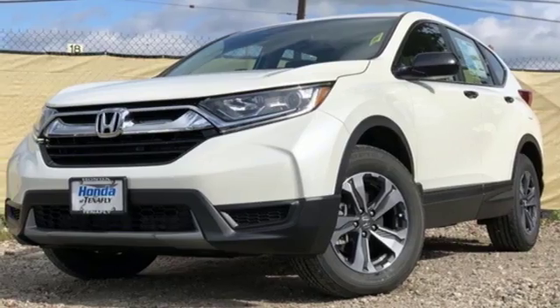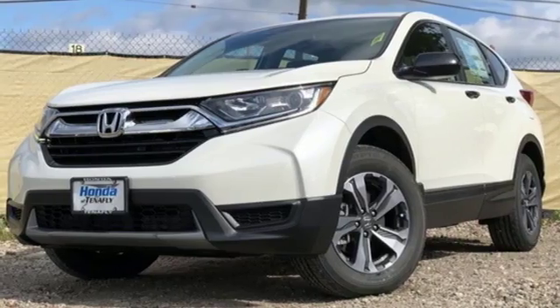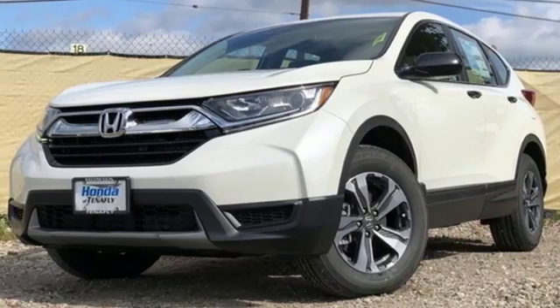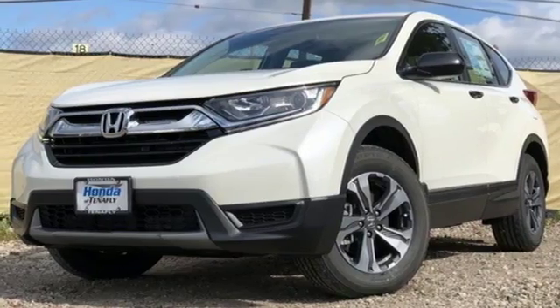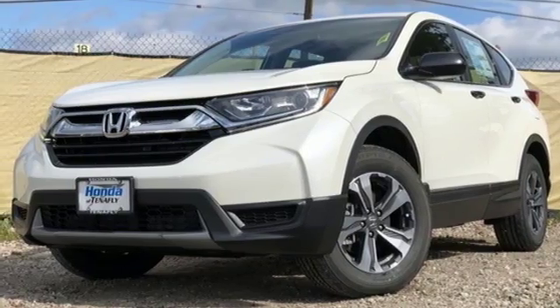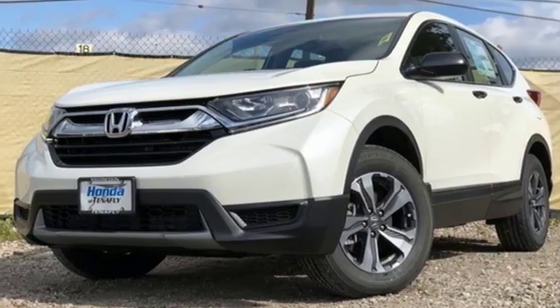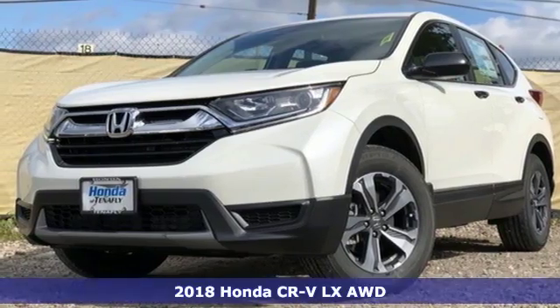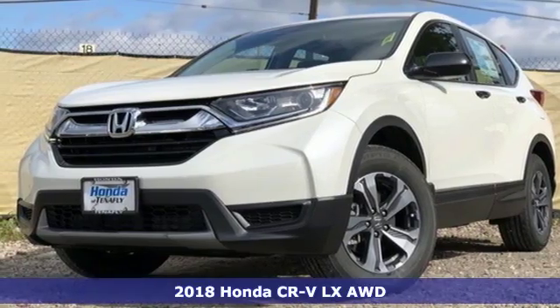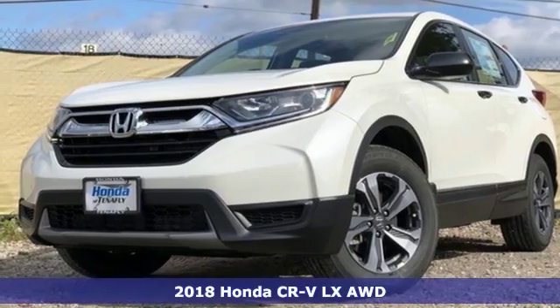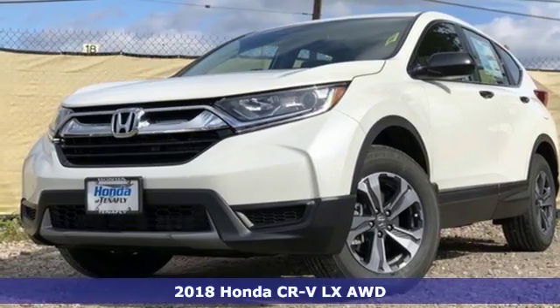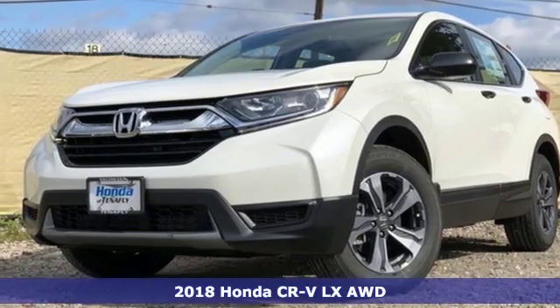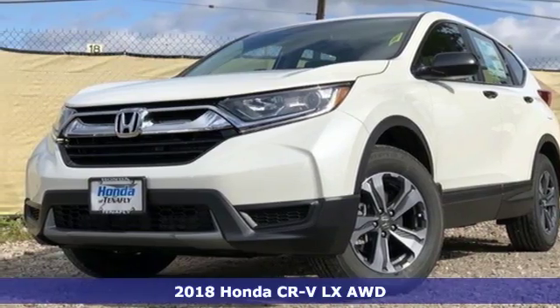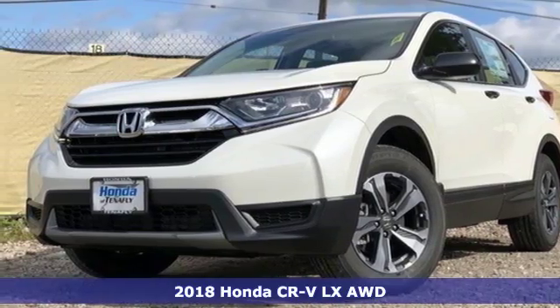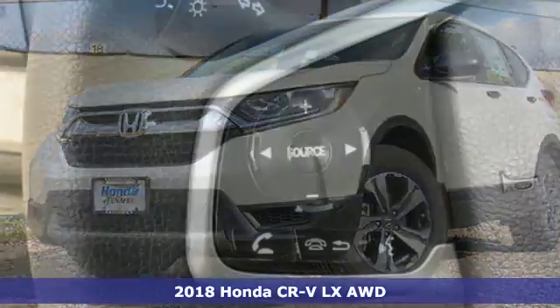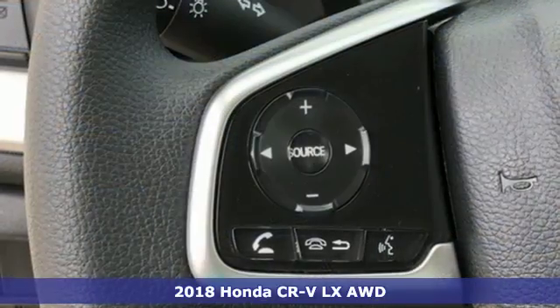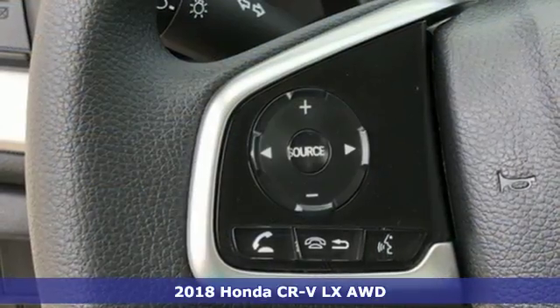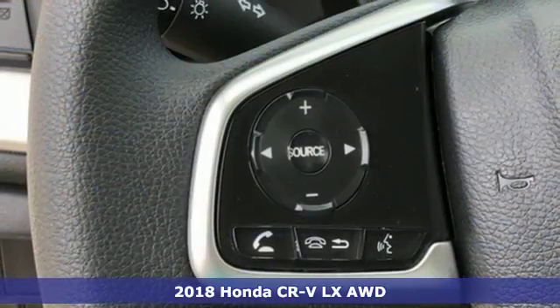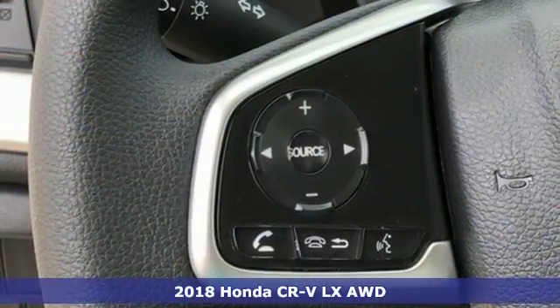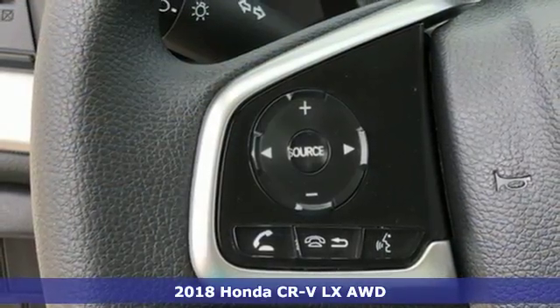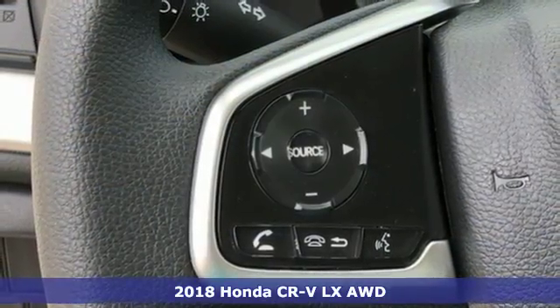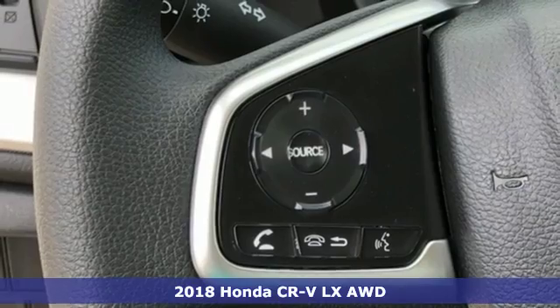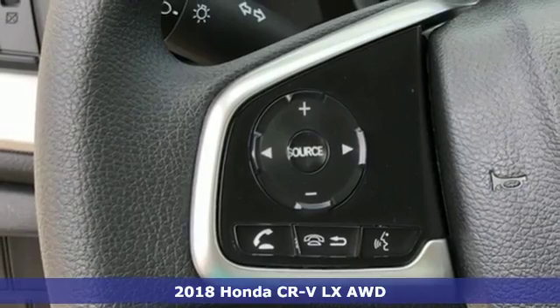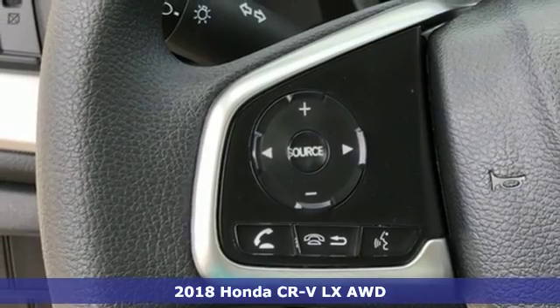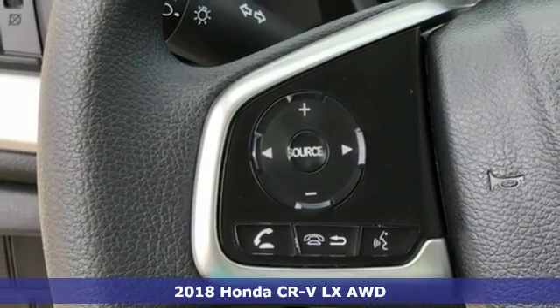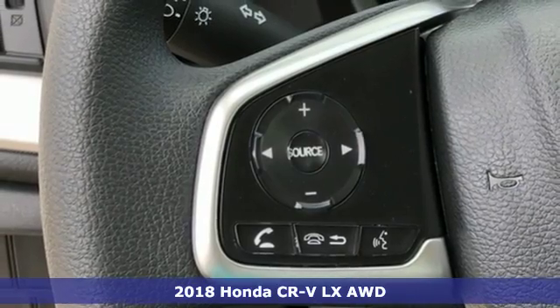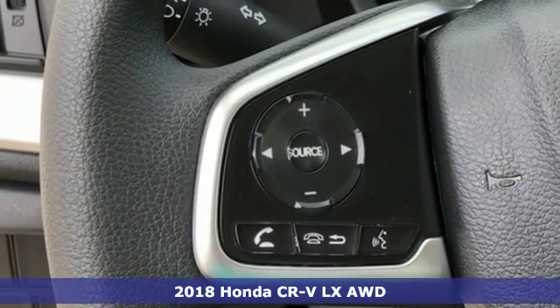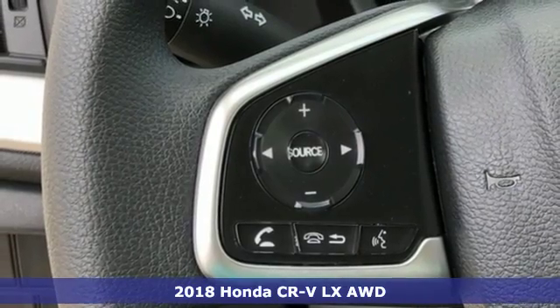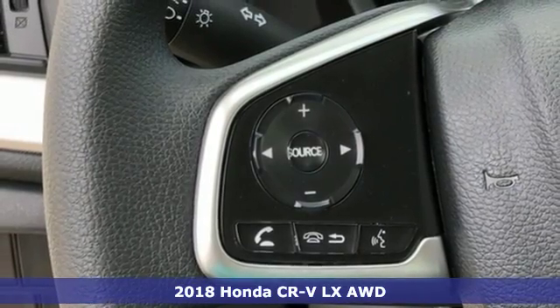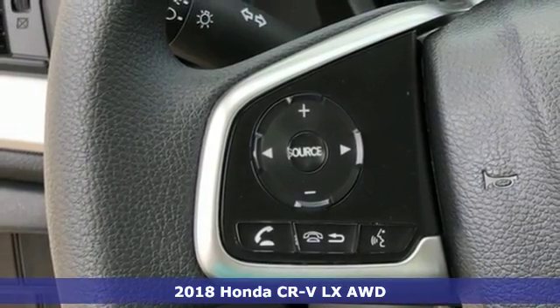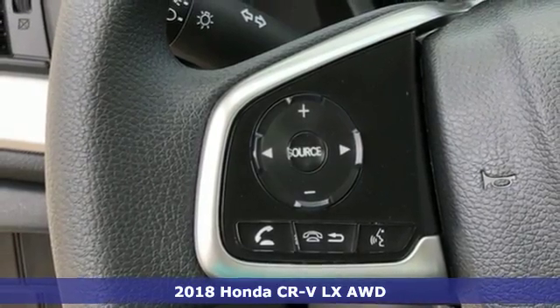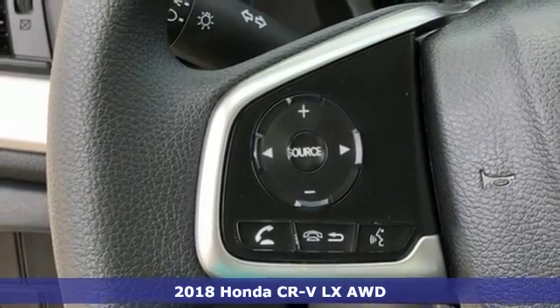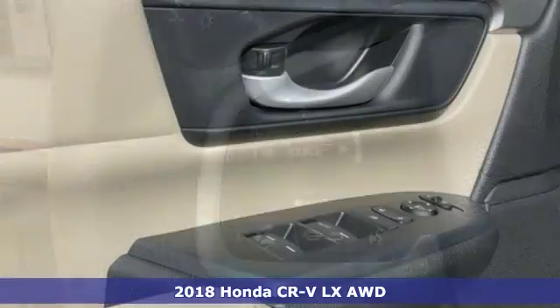Here's a new 2018 Honda CR-V. Capability without compromise isn't a dream. It's a CR-V.